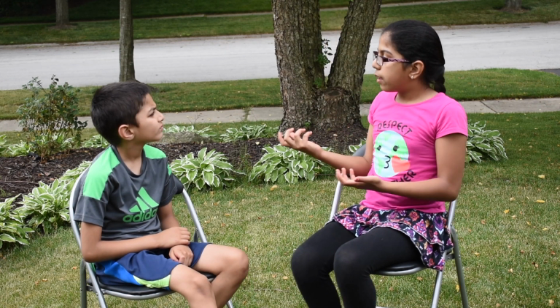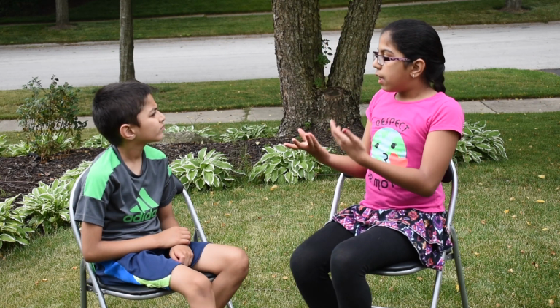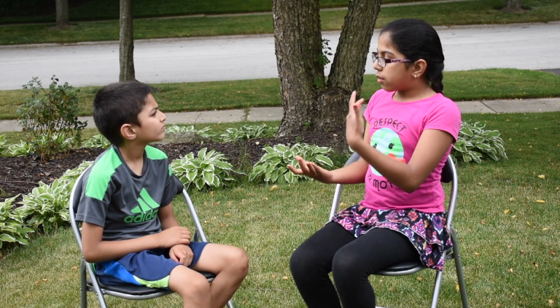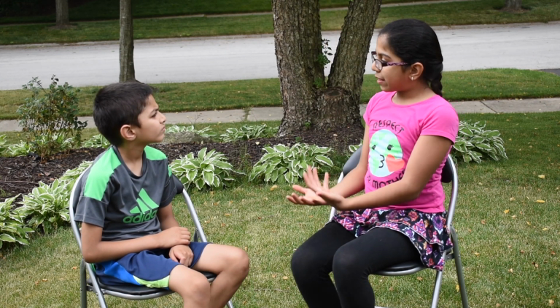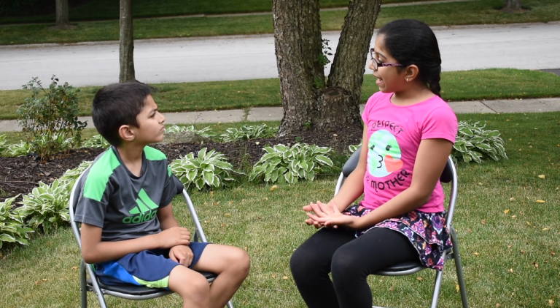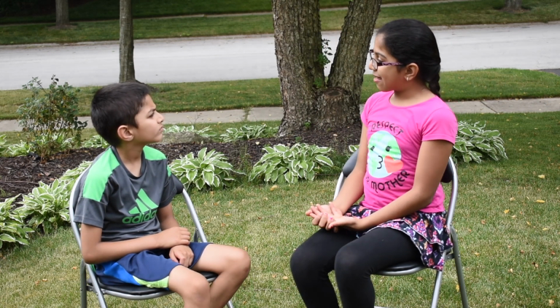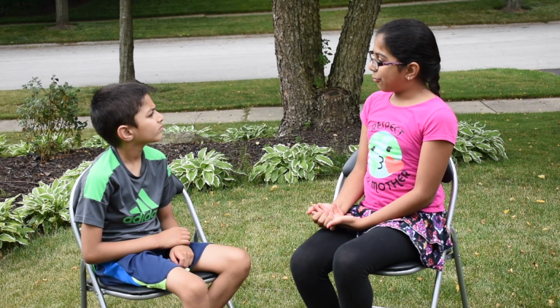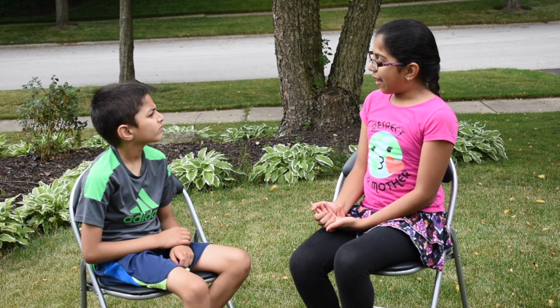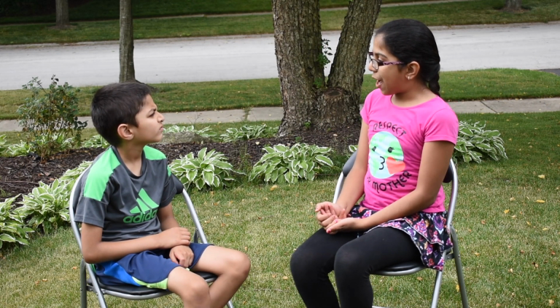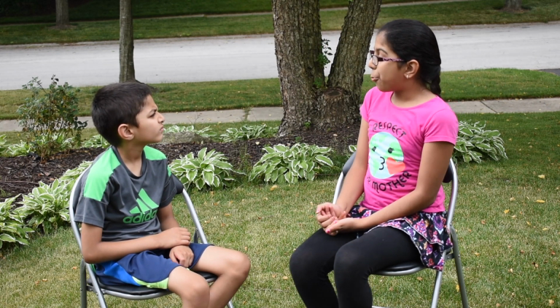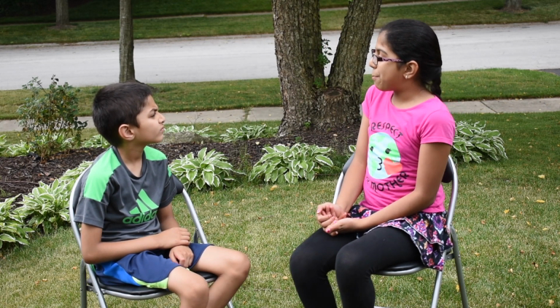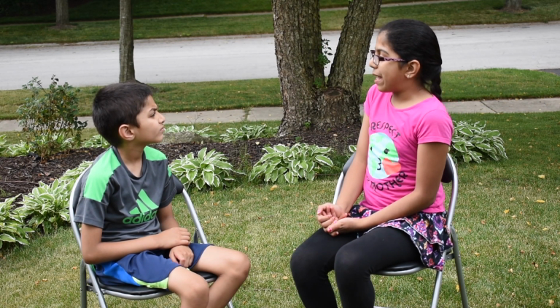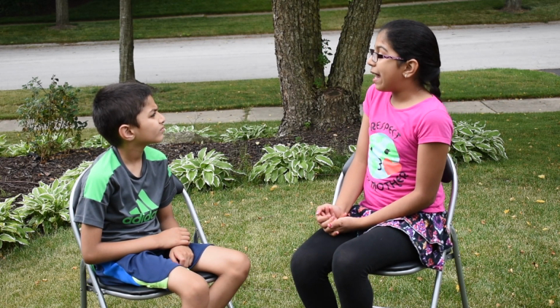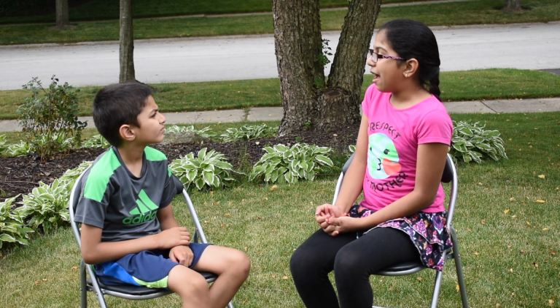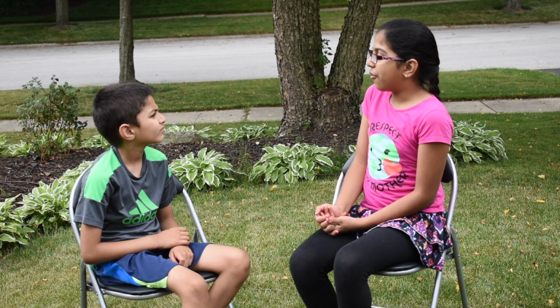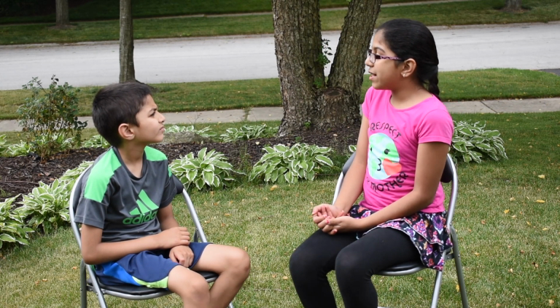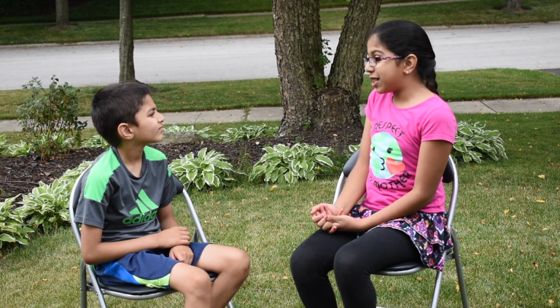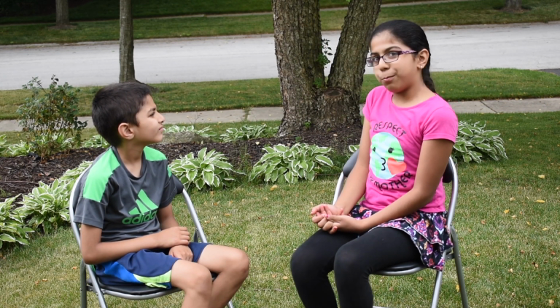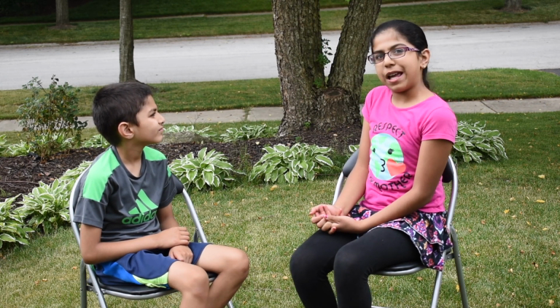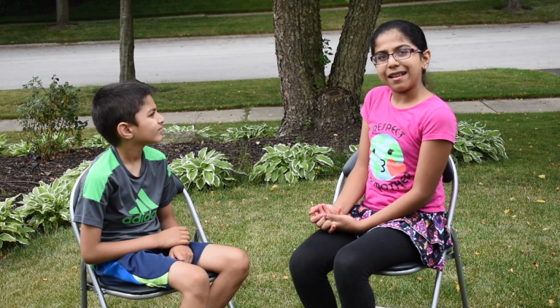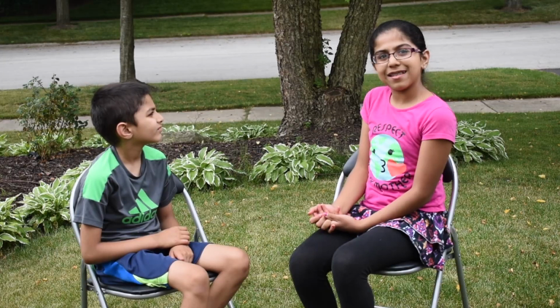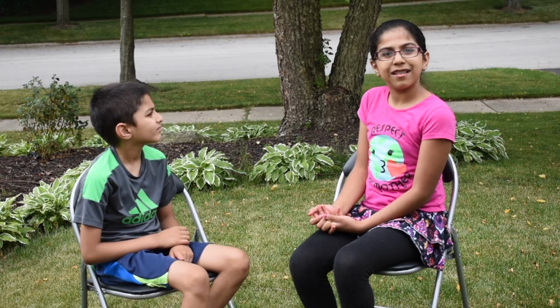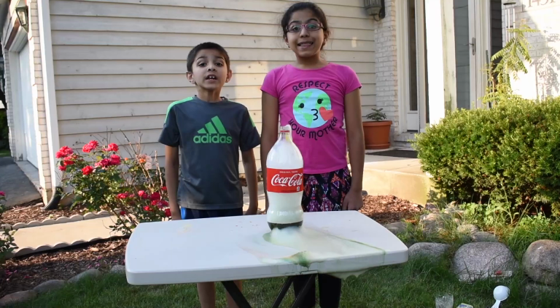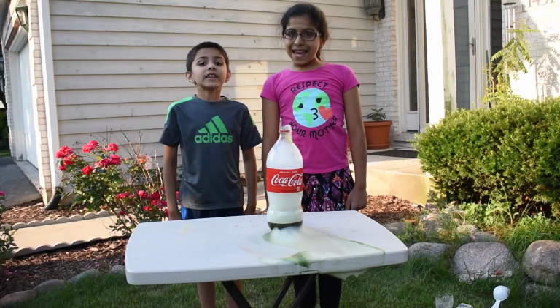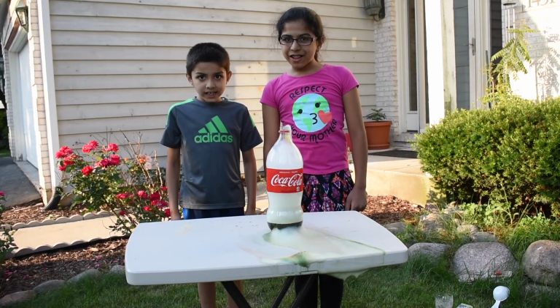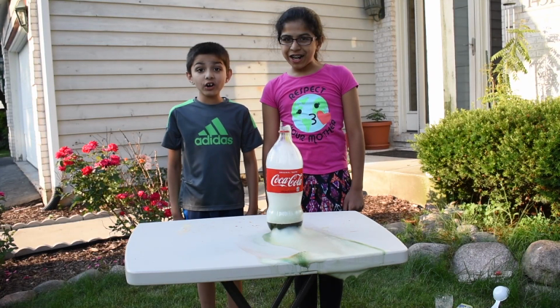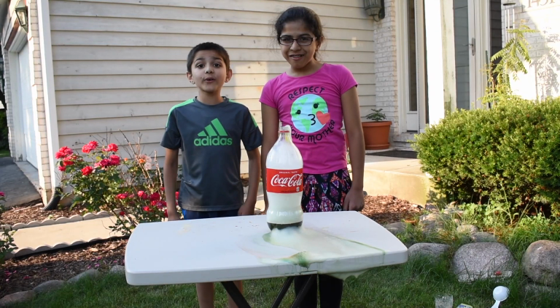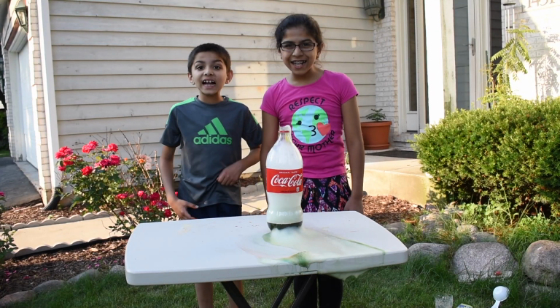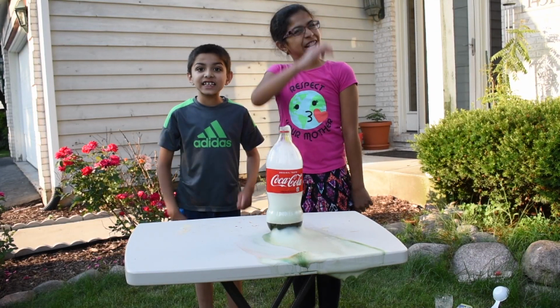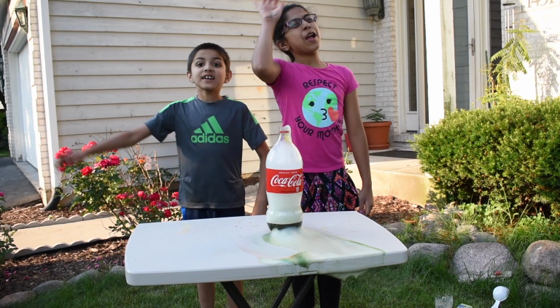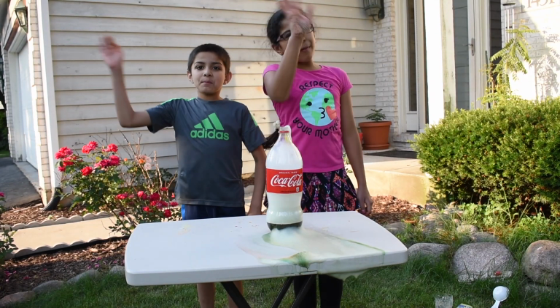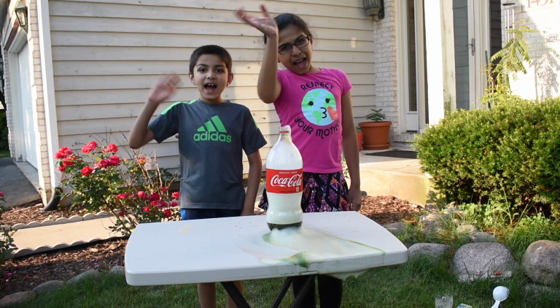So that is how we made elephant toothpaste. Thanks for watching. Bye!